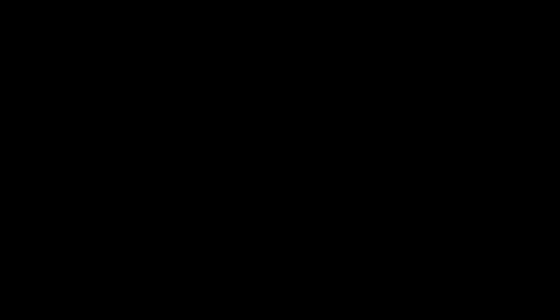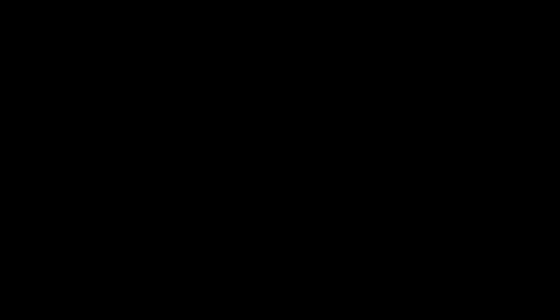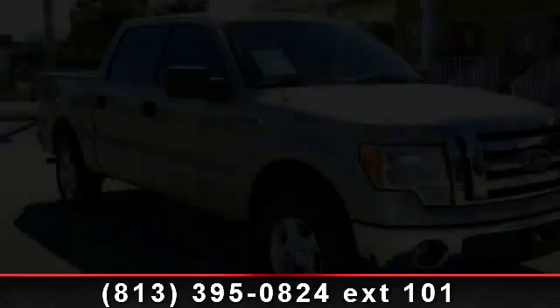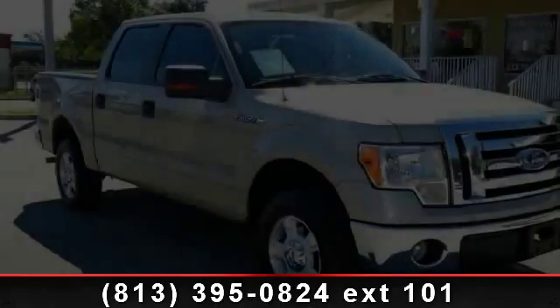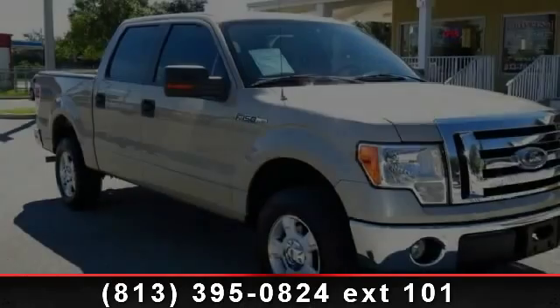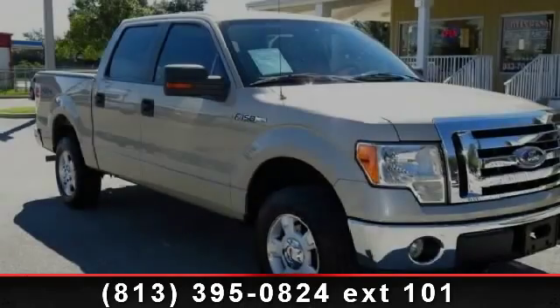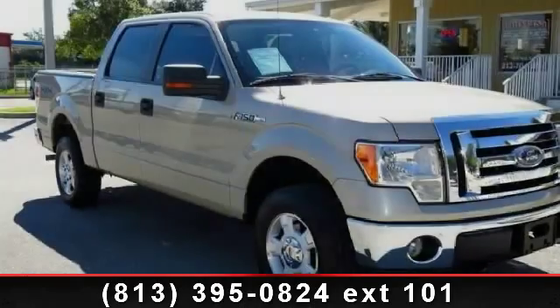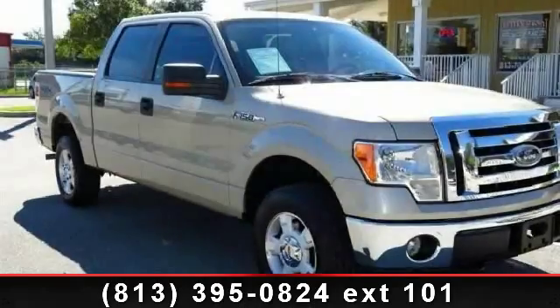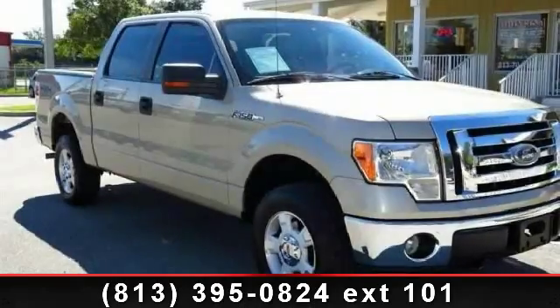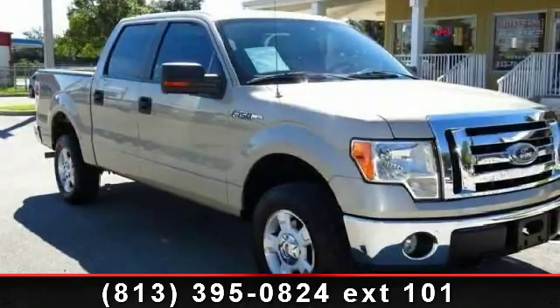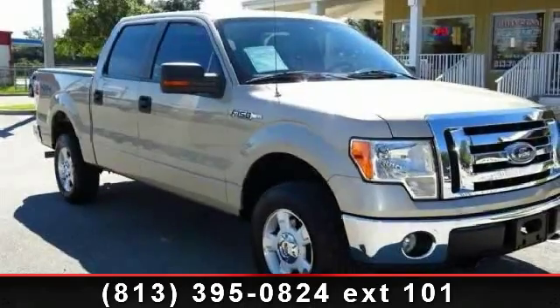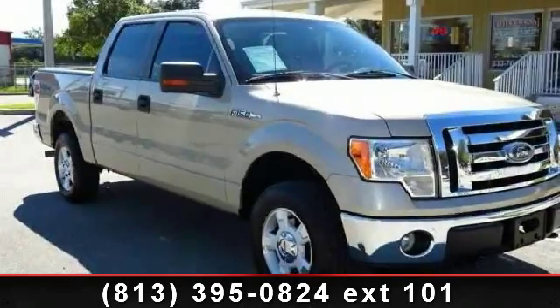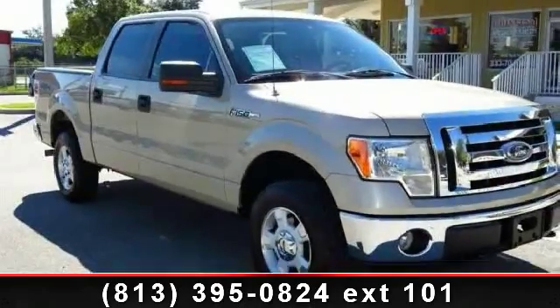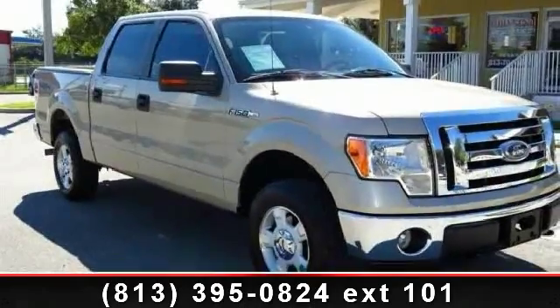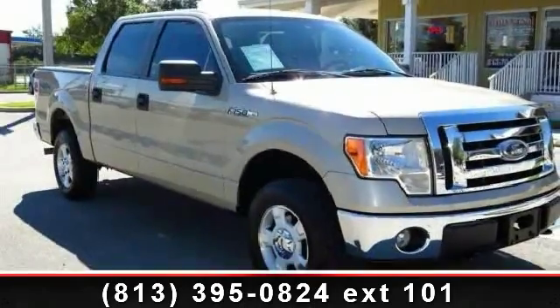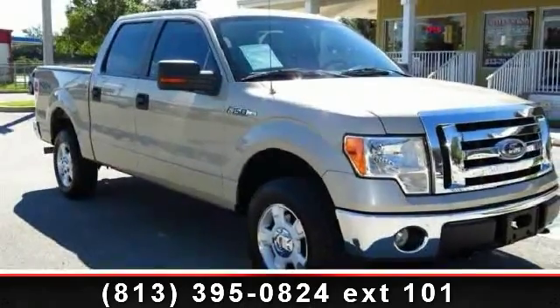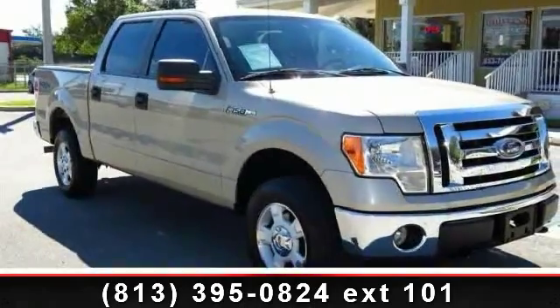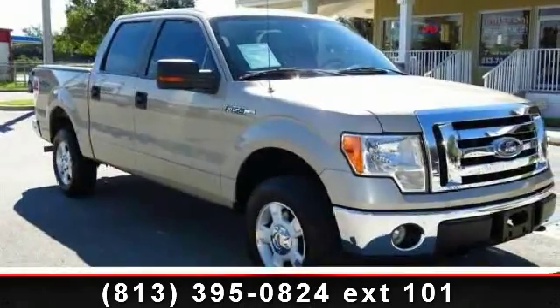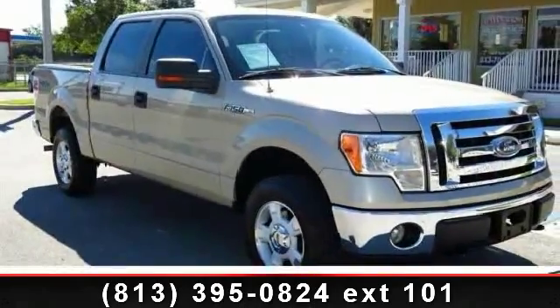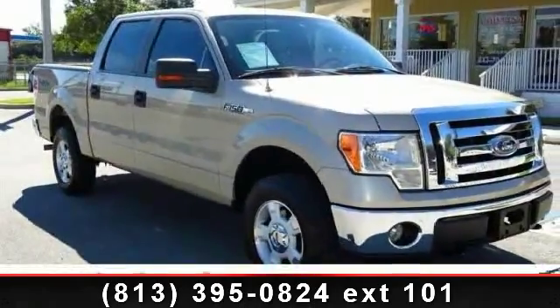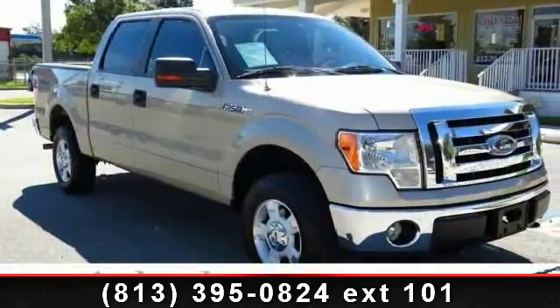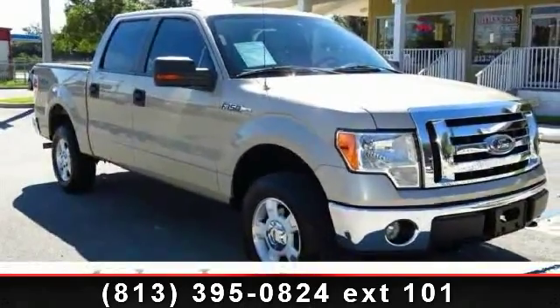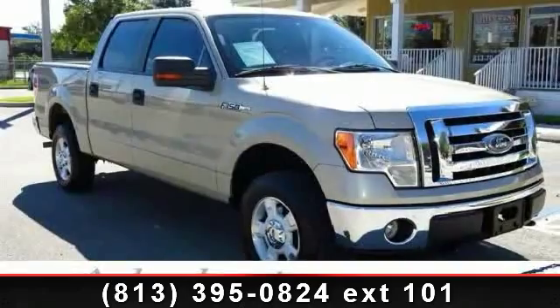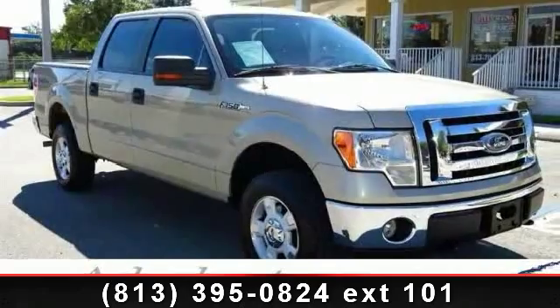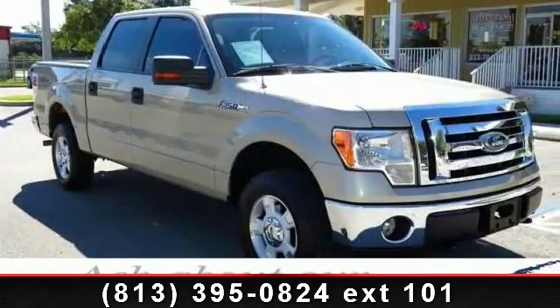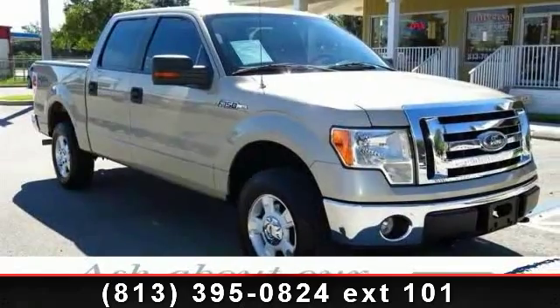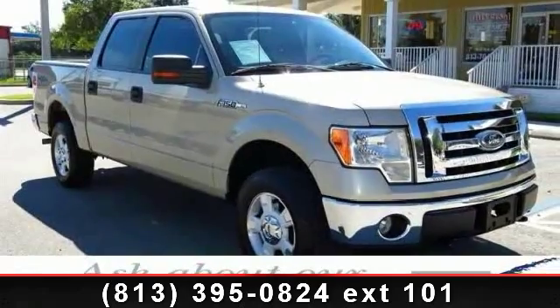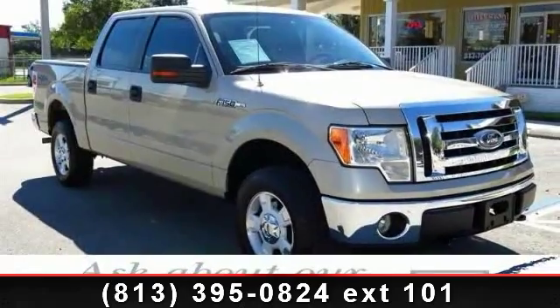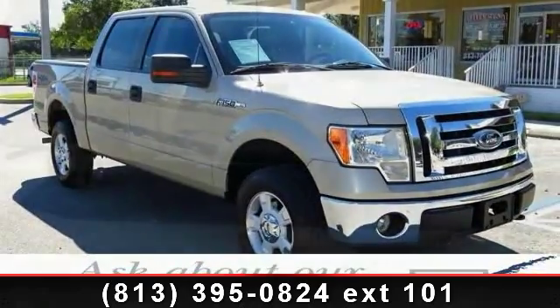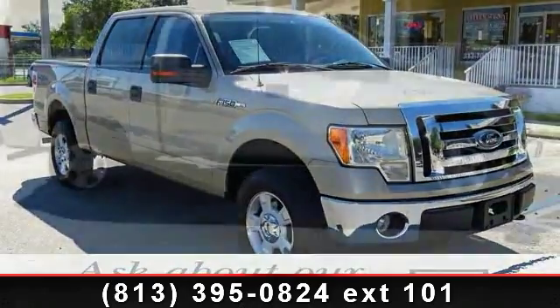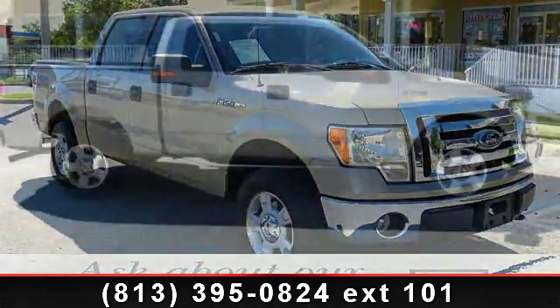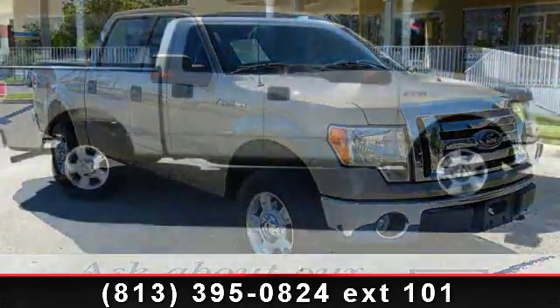Check out this 2009 Ford F-150. This may be the set of wheels you've been looking for.